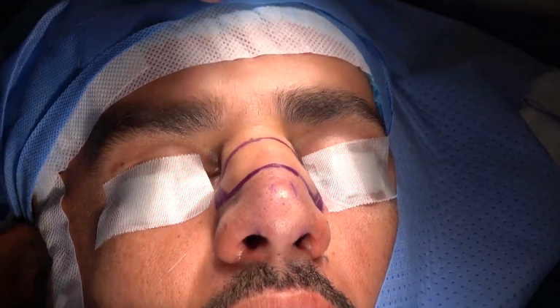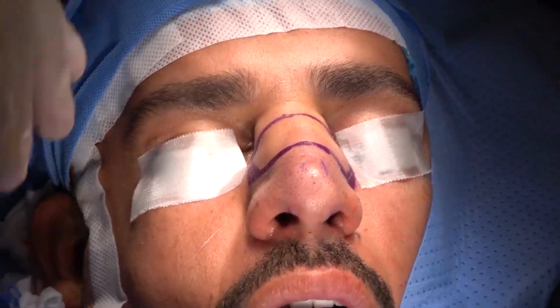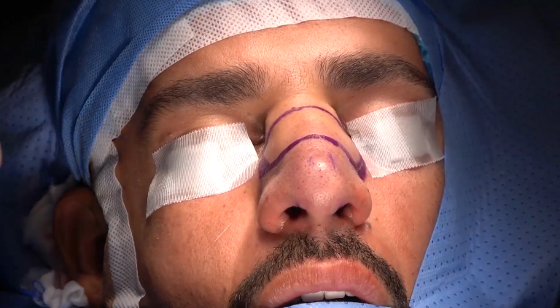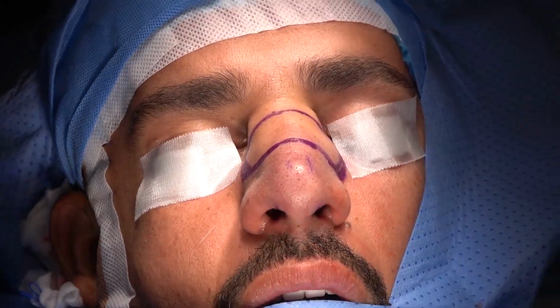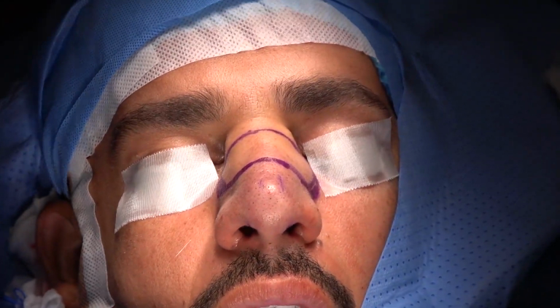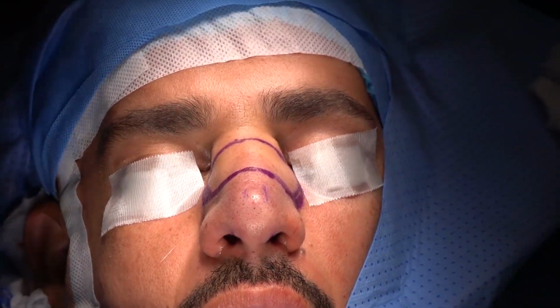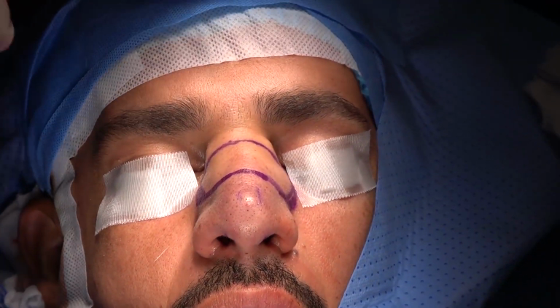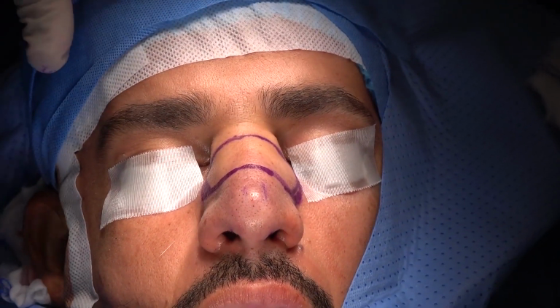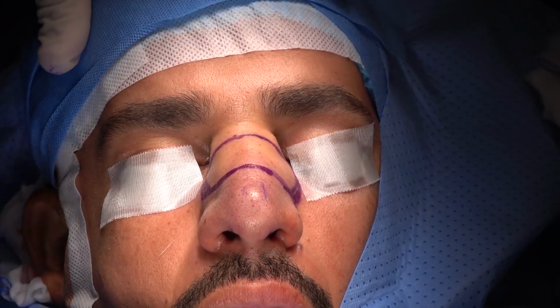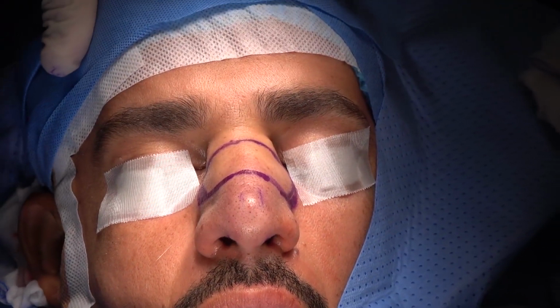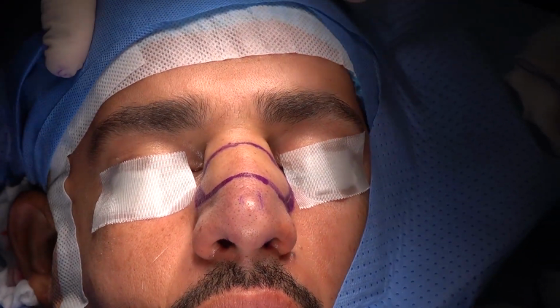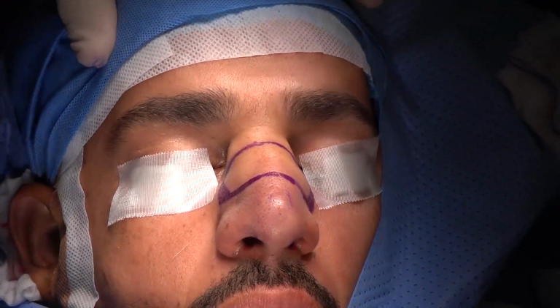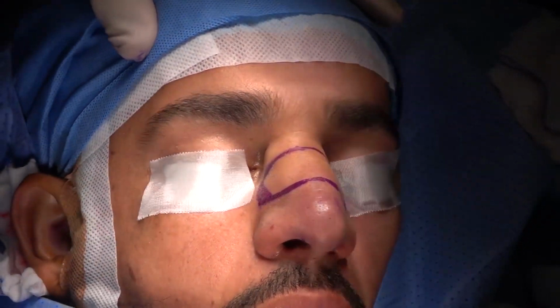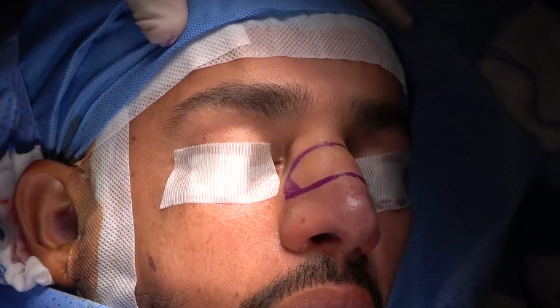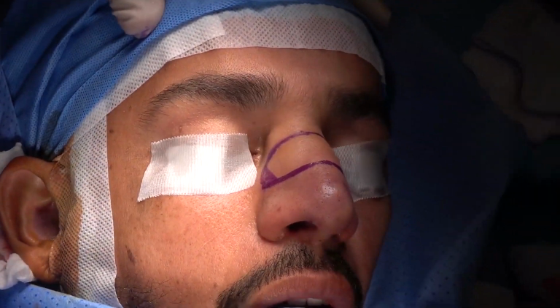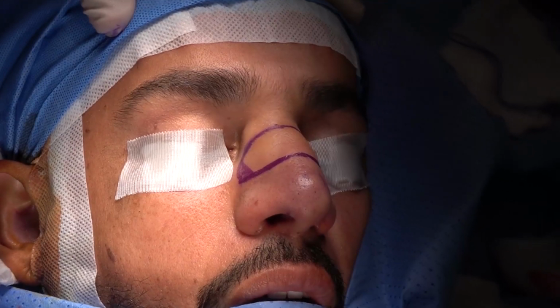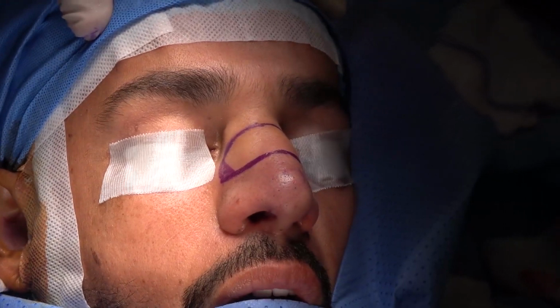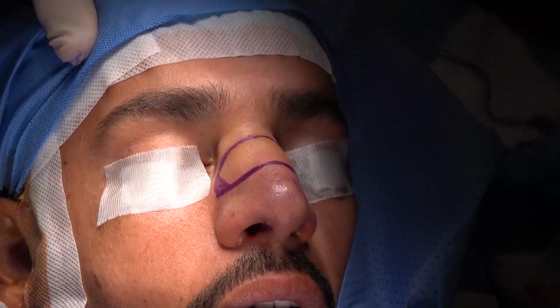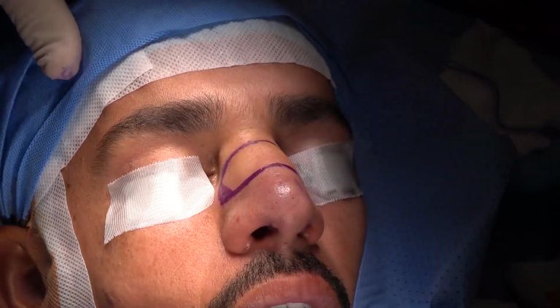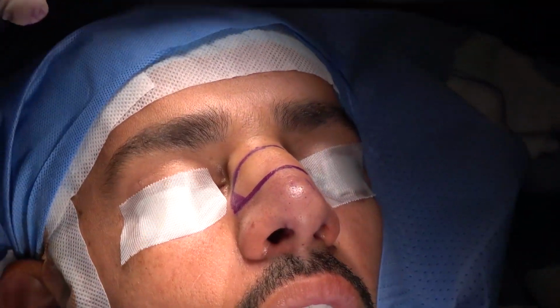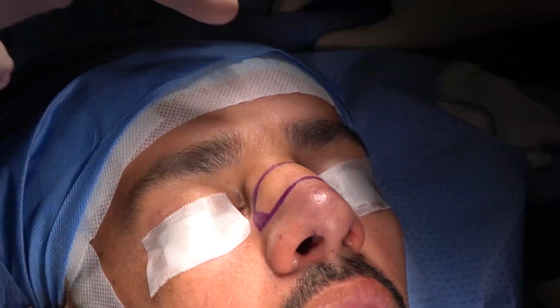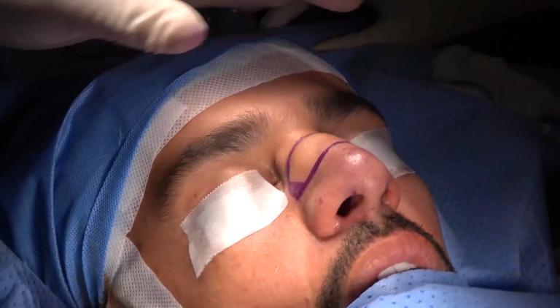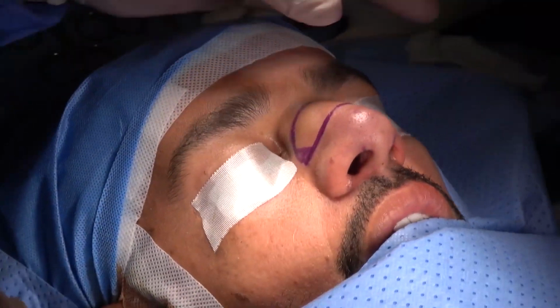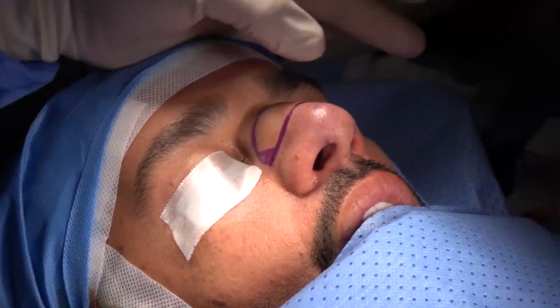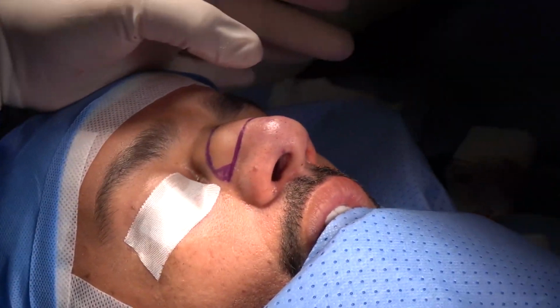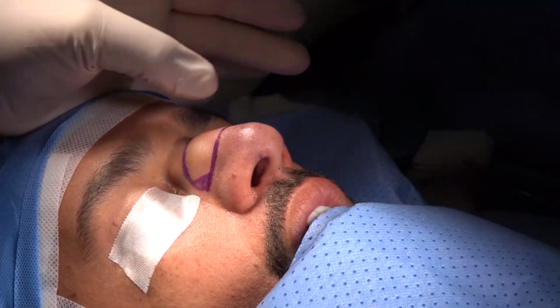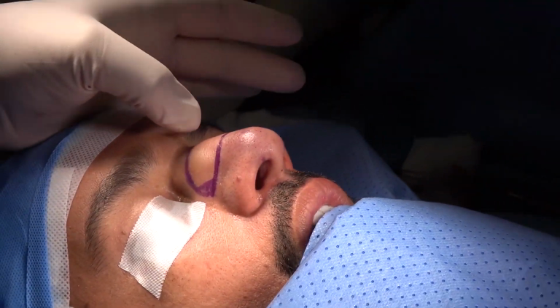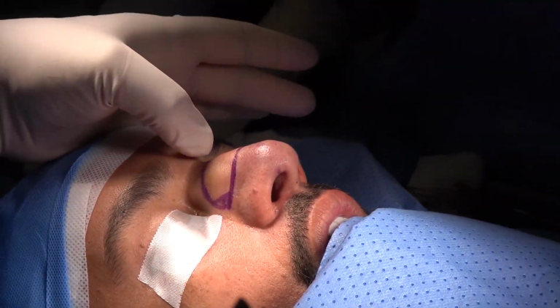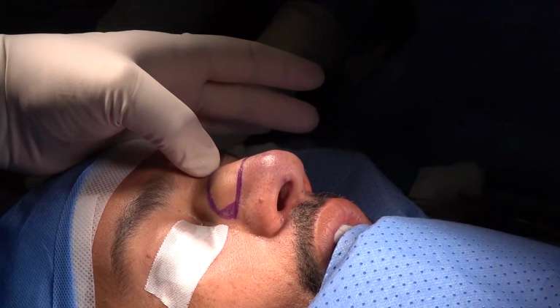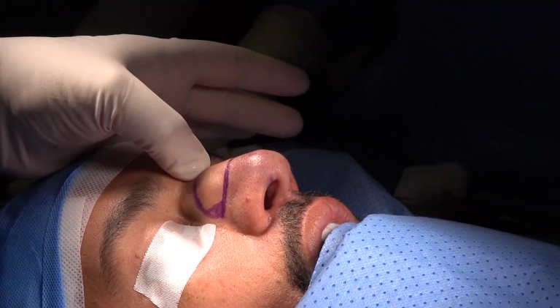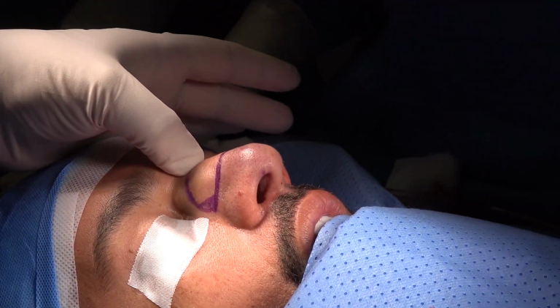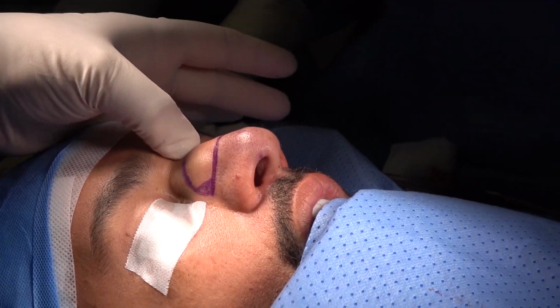Now my main concern in this video — we are focusing on the hump push-down technique.